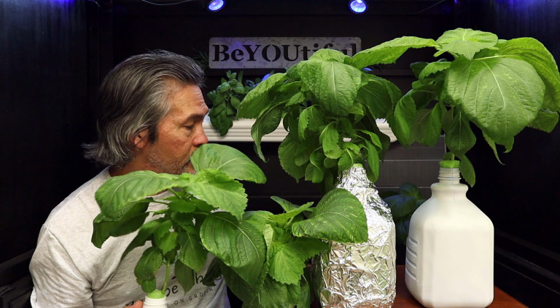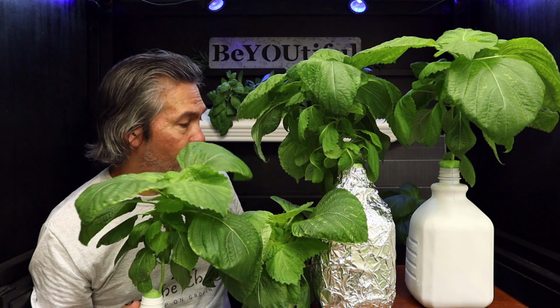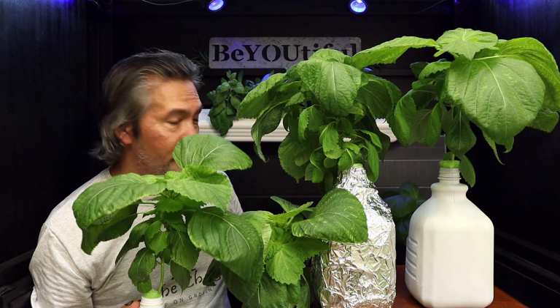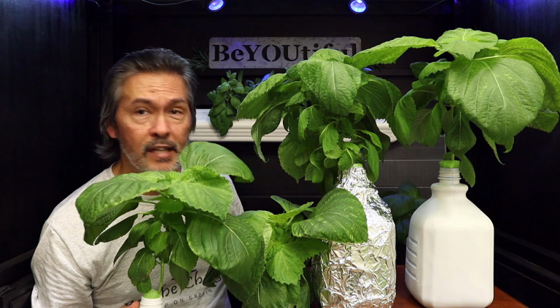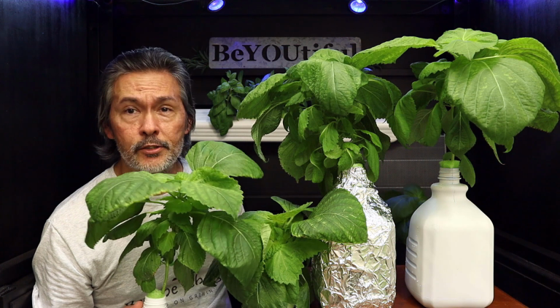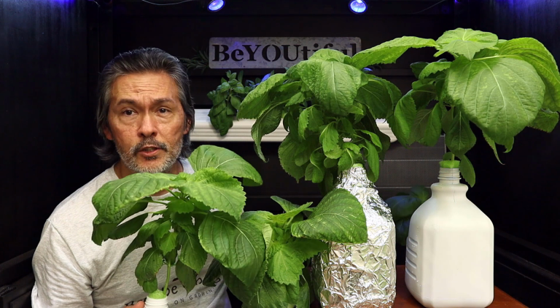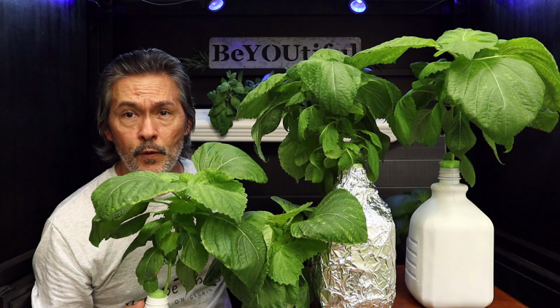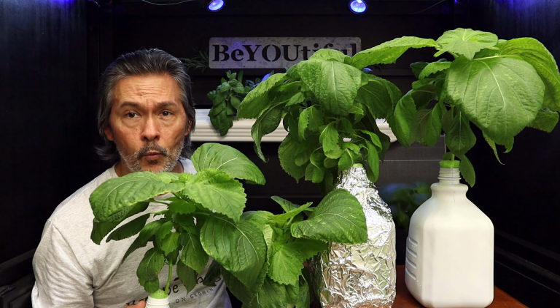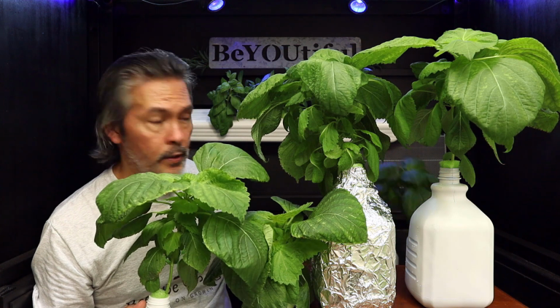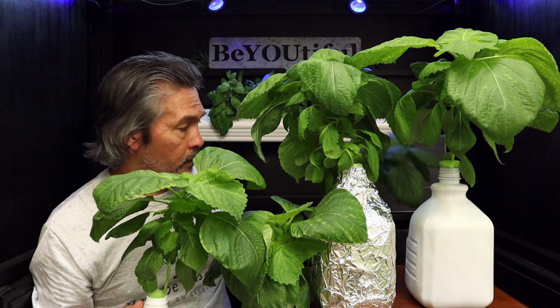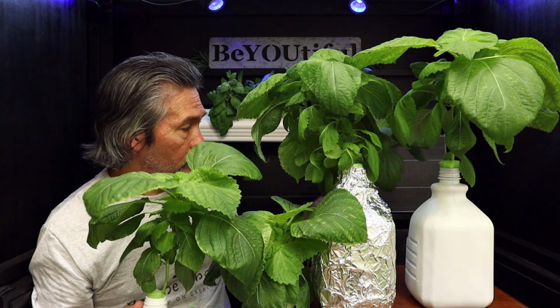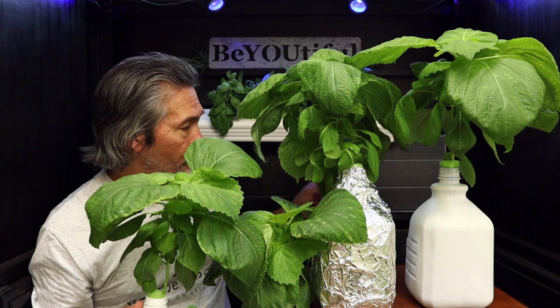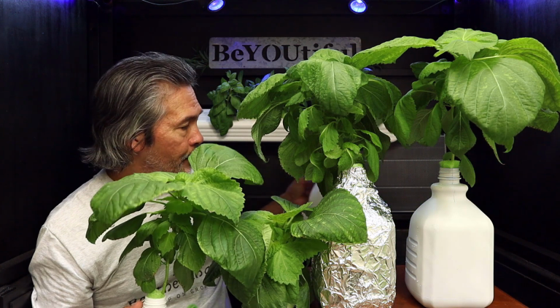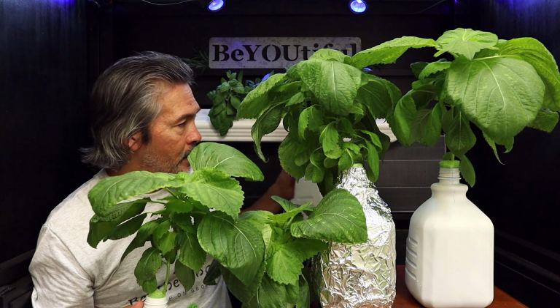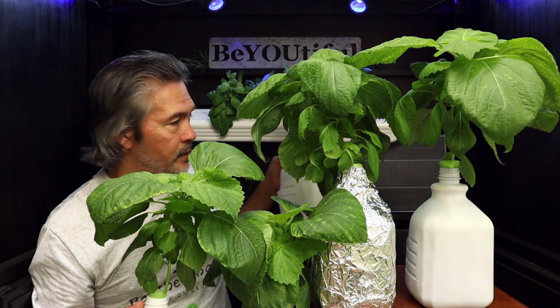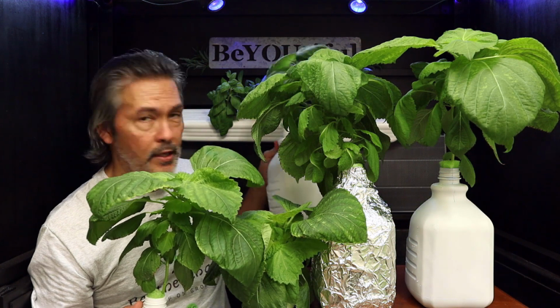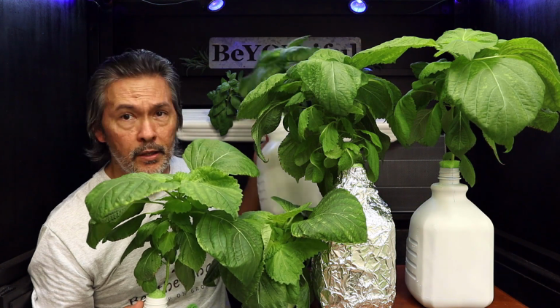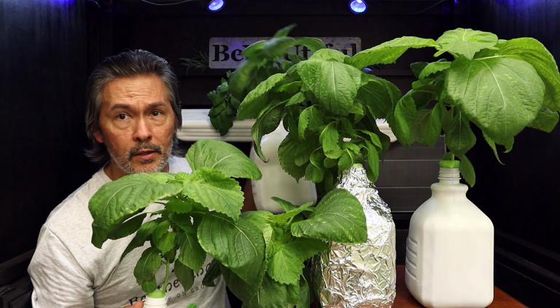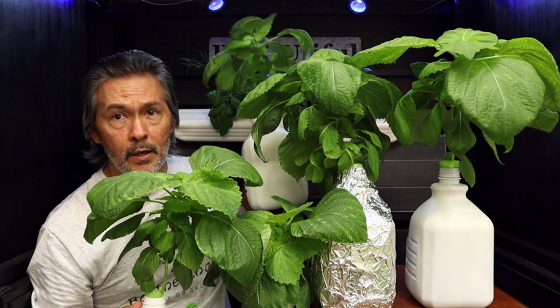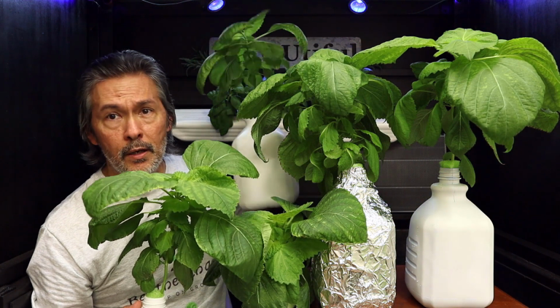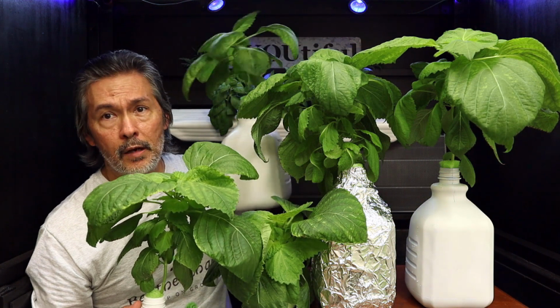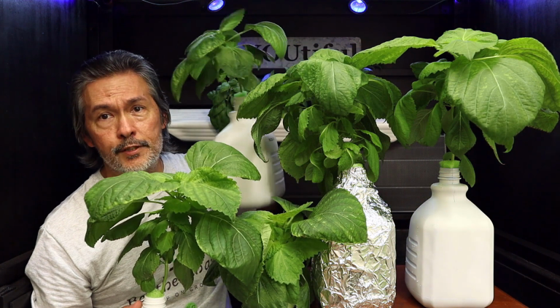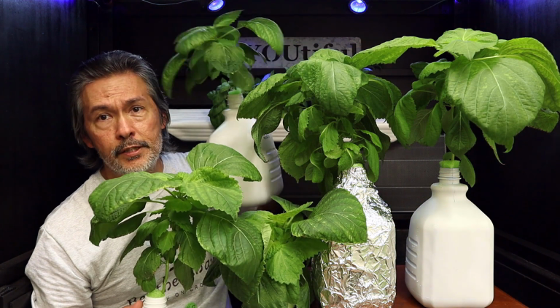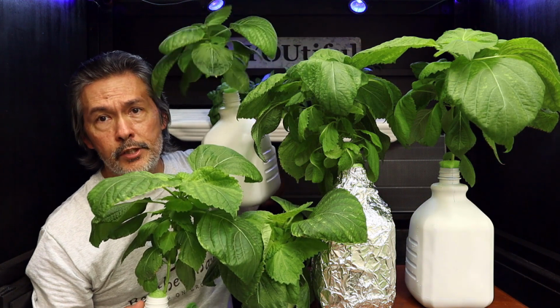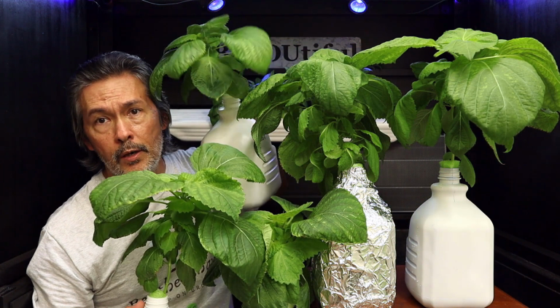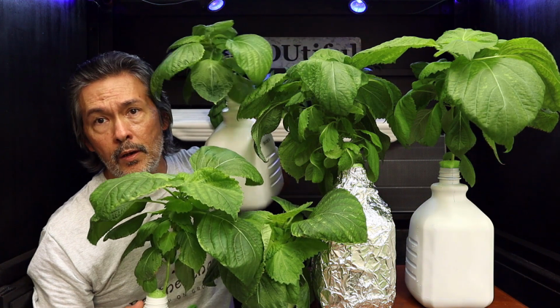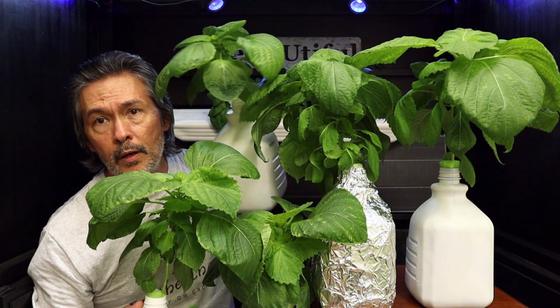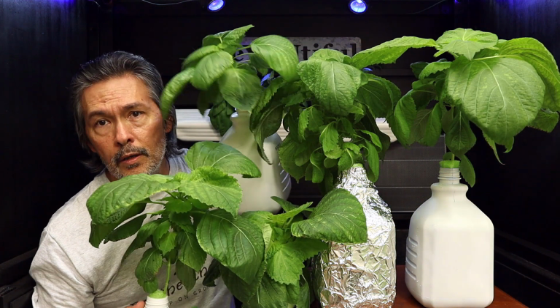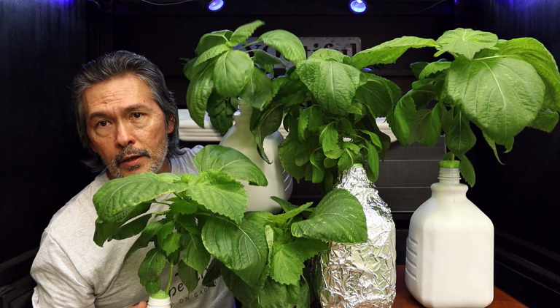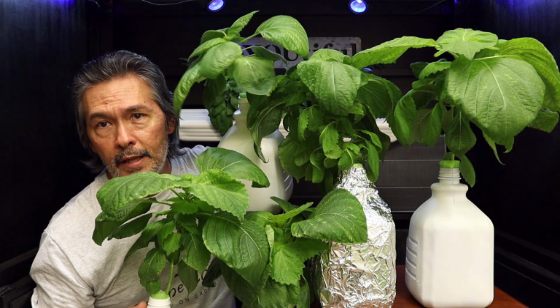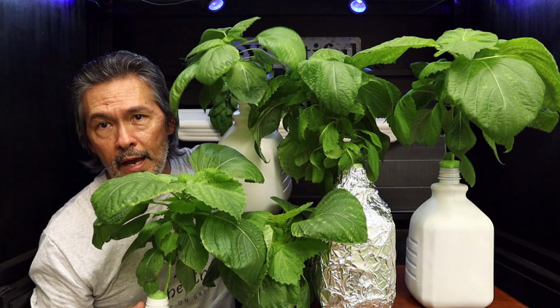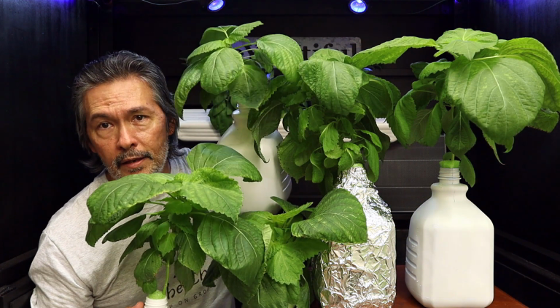It's fantastic just from one little container of Seasho. Look at that.